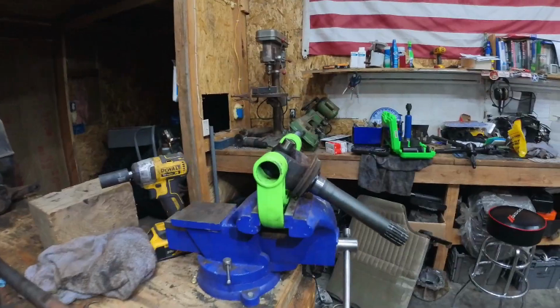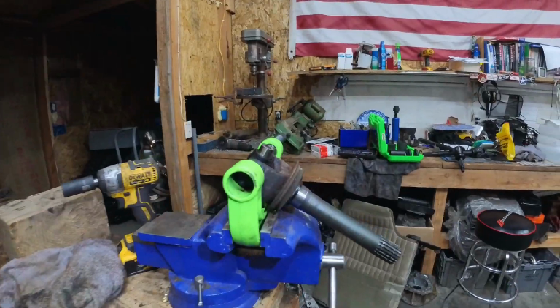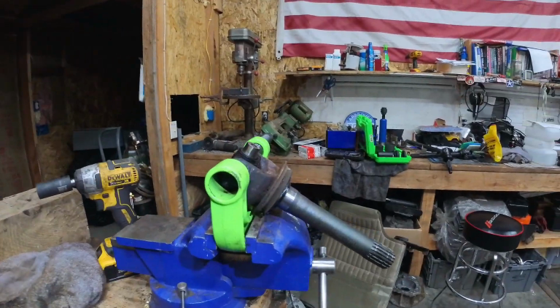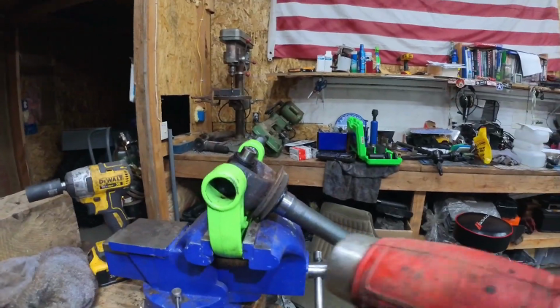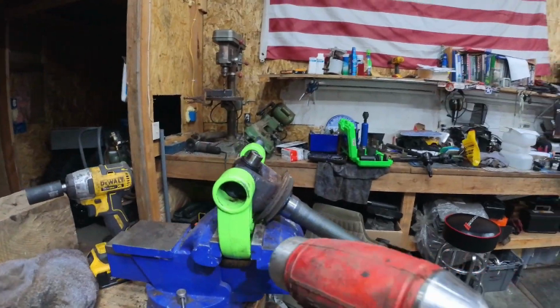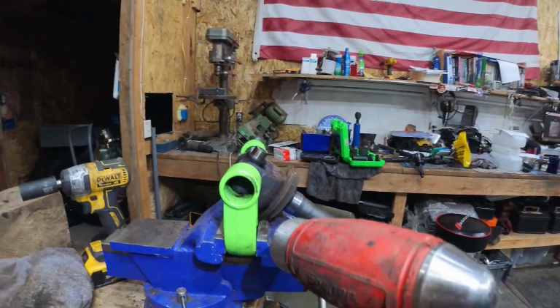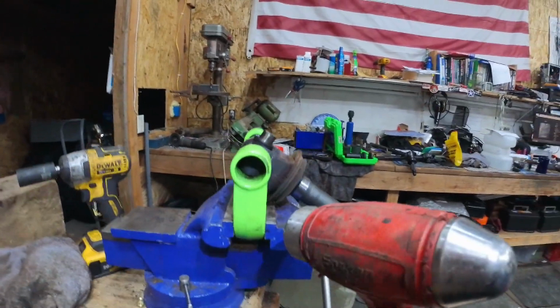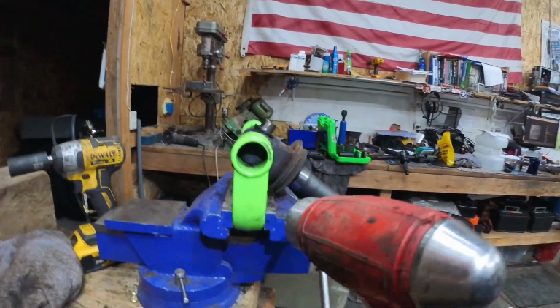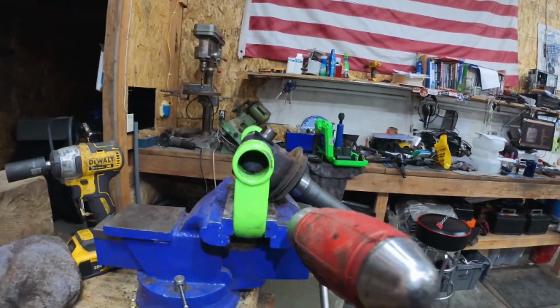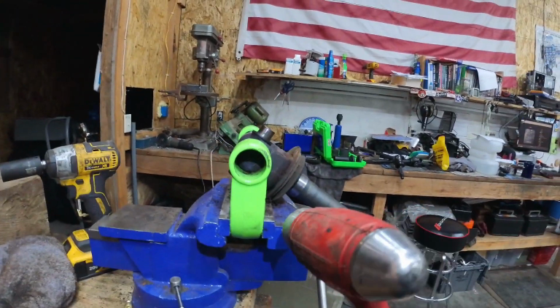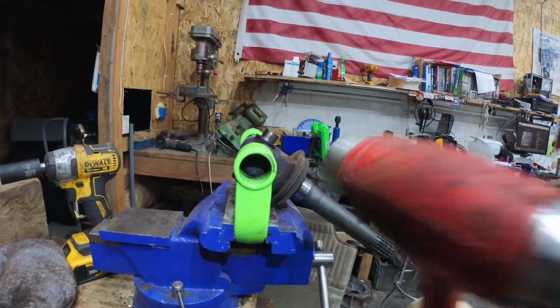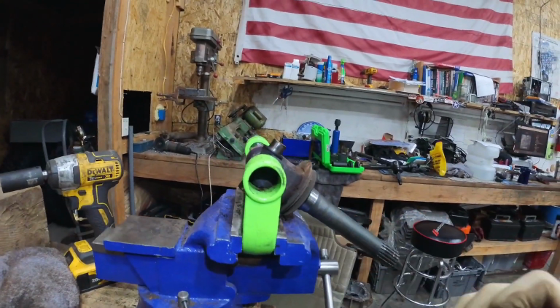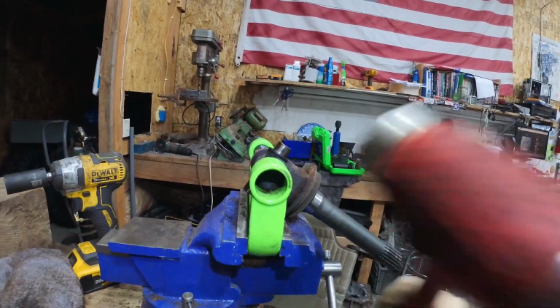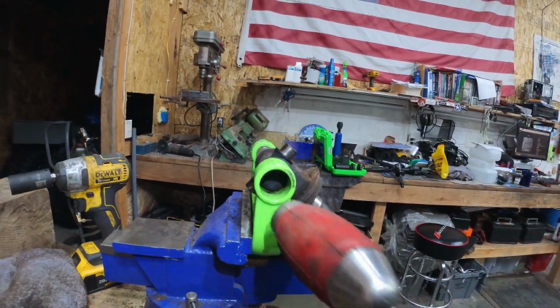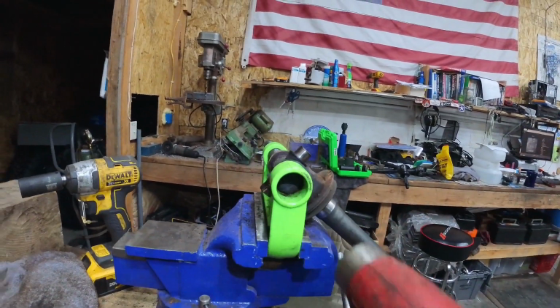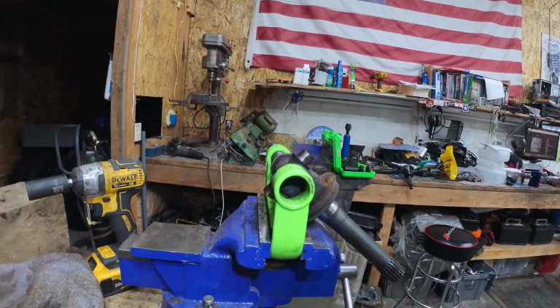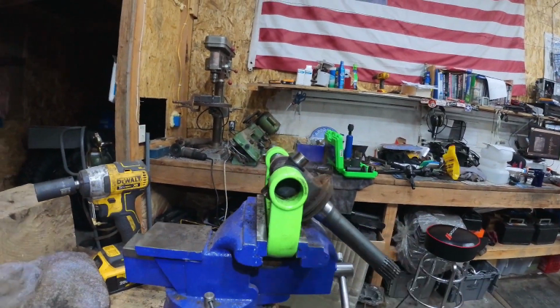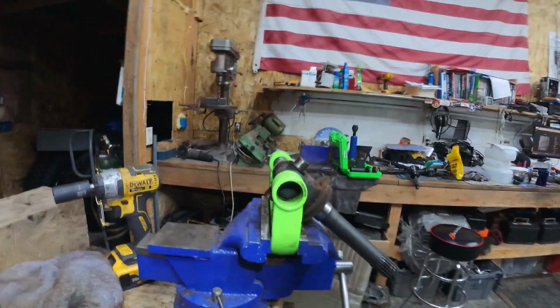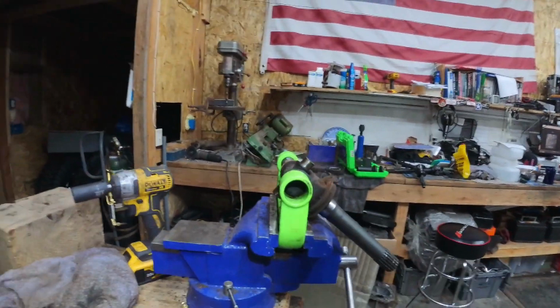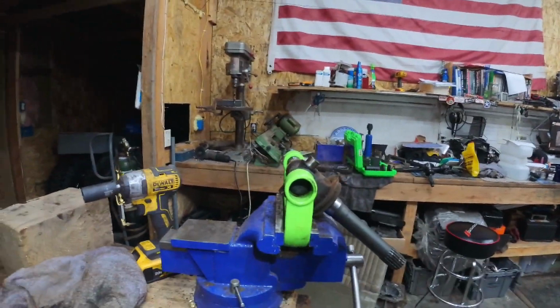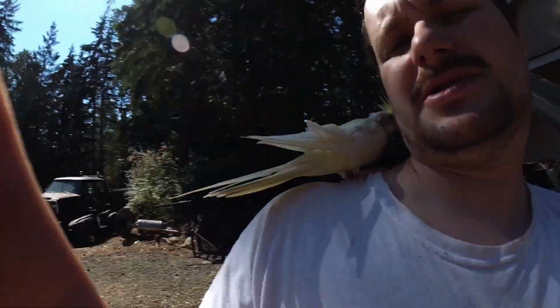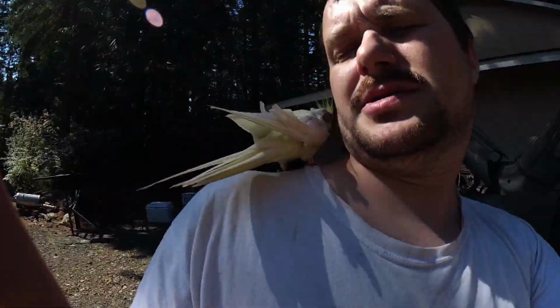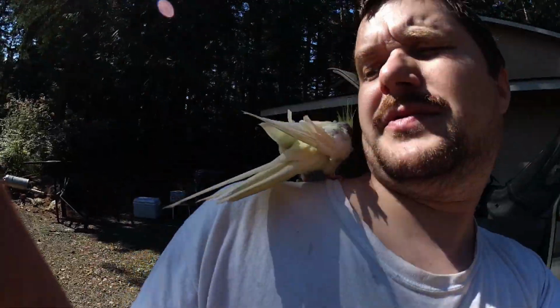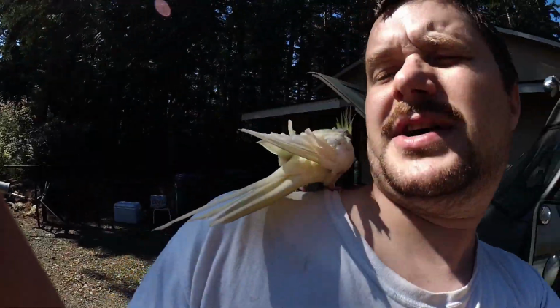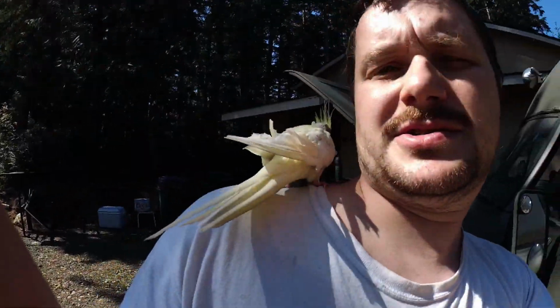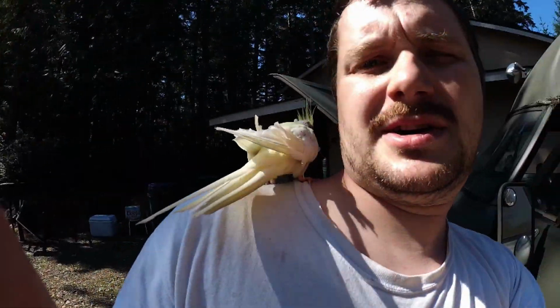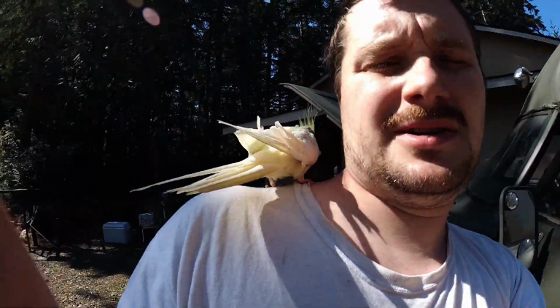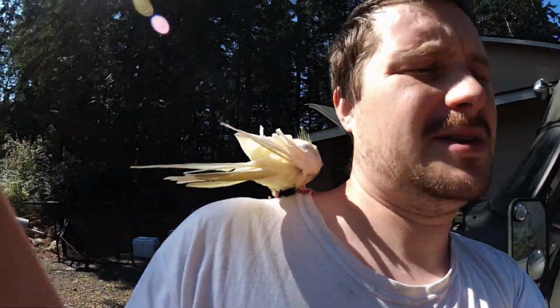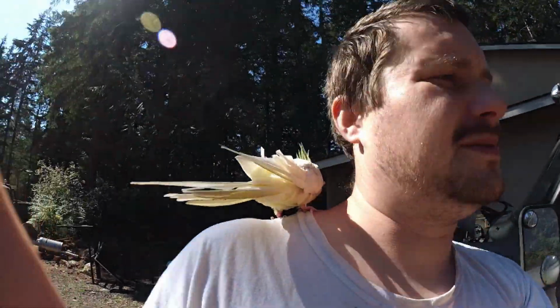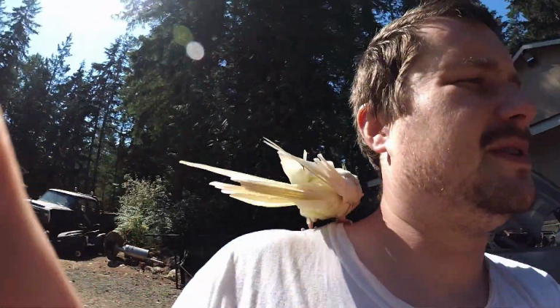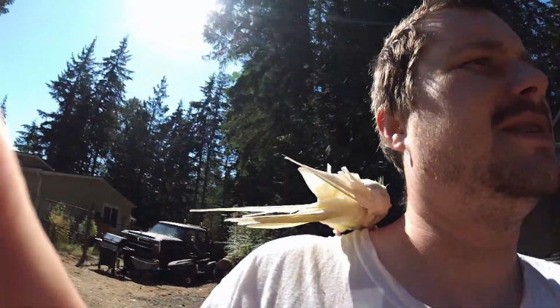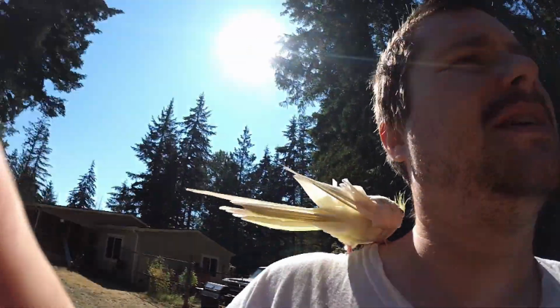Ancient Sumerian technology. Got the supervisor out here helping today.